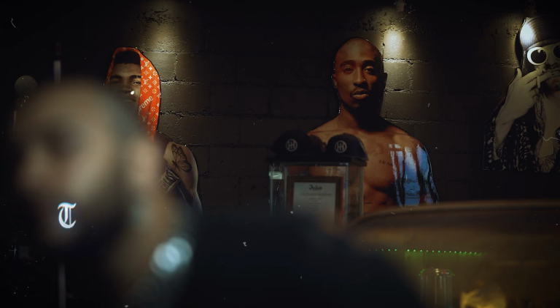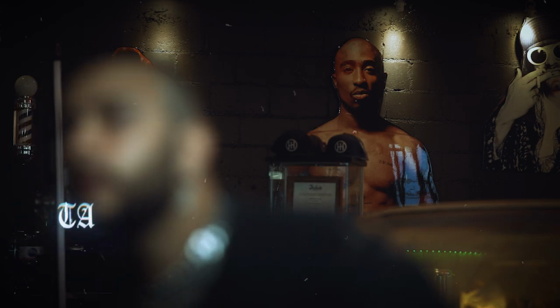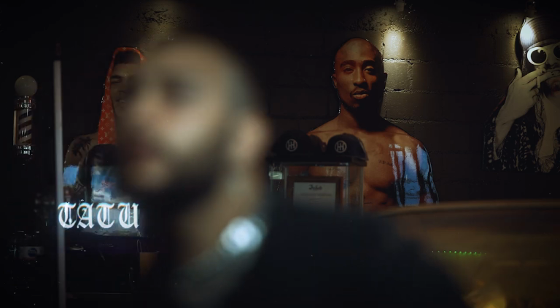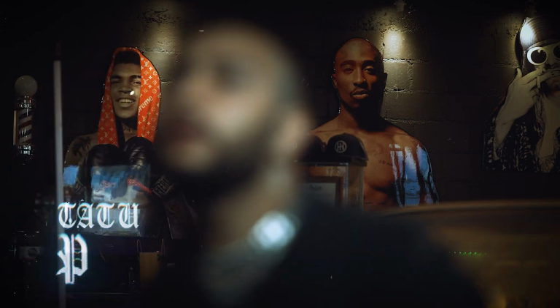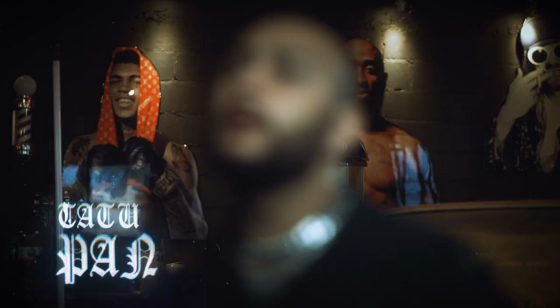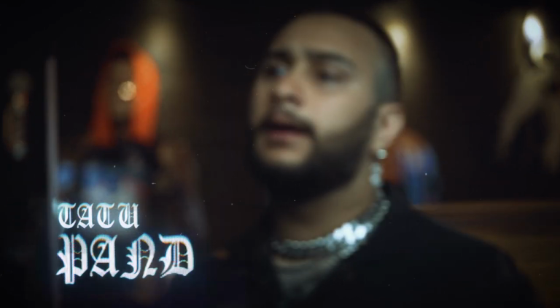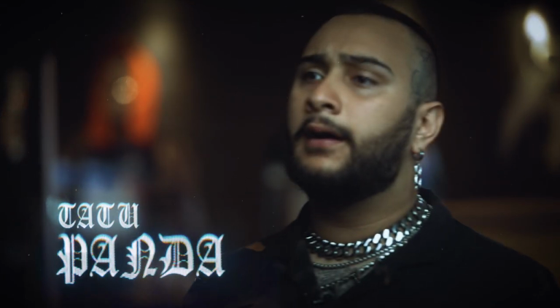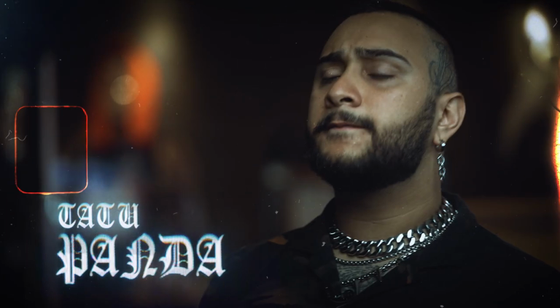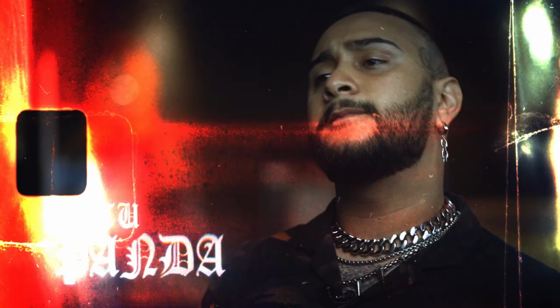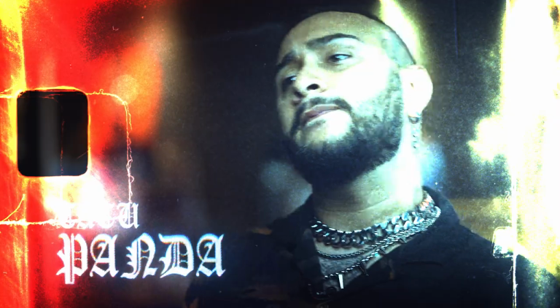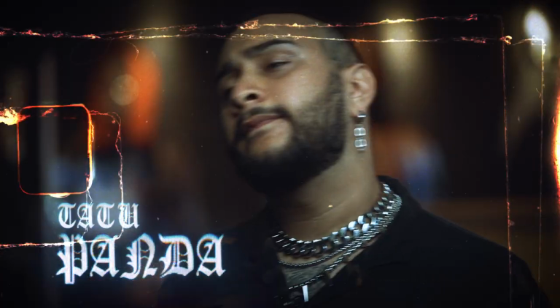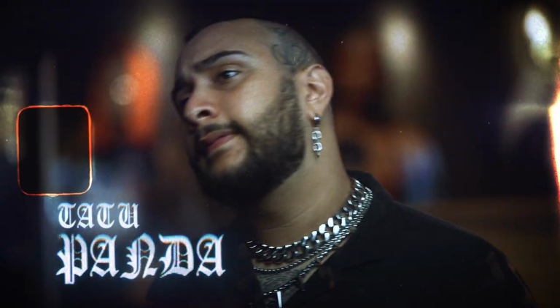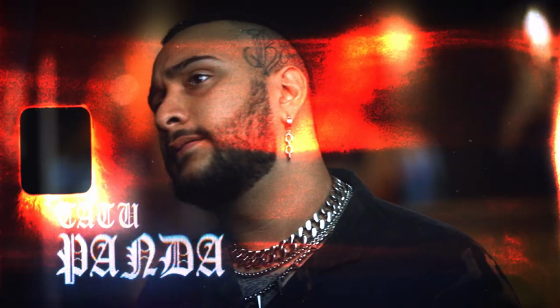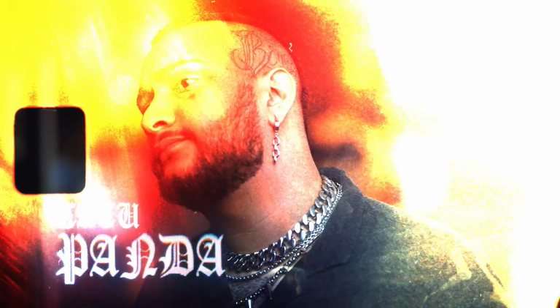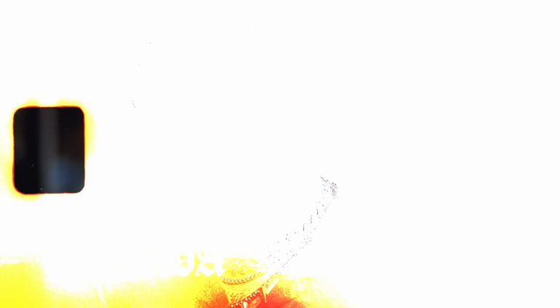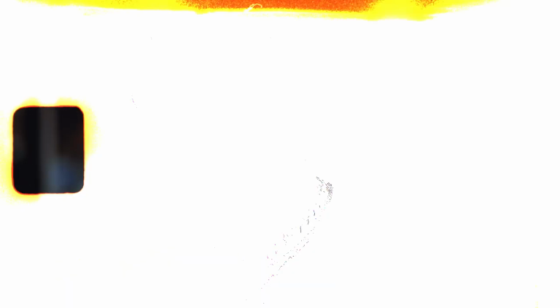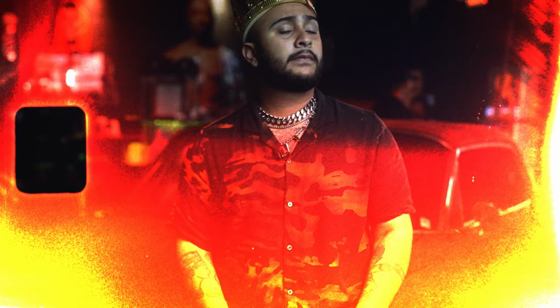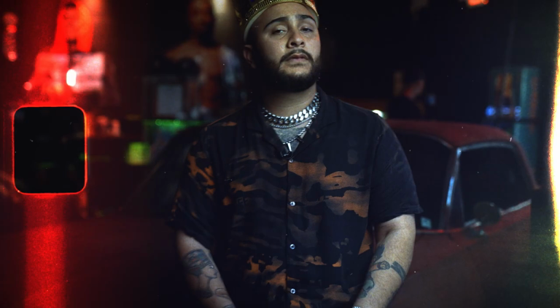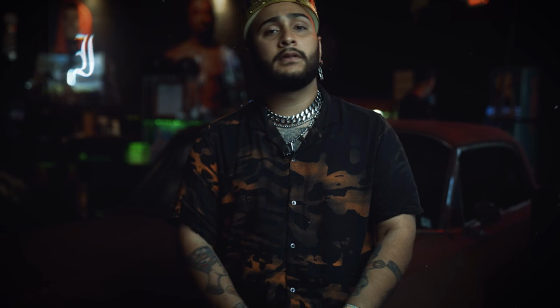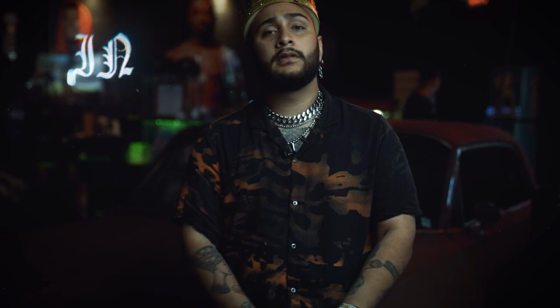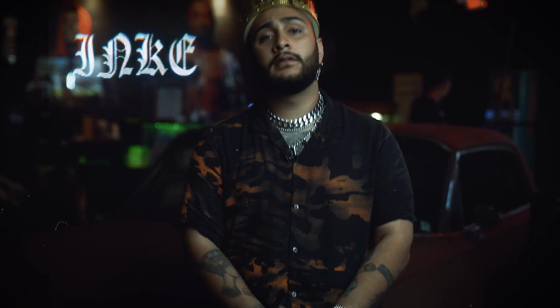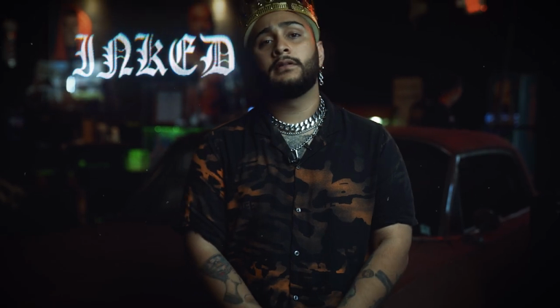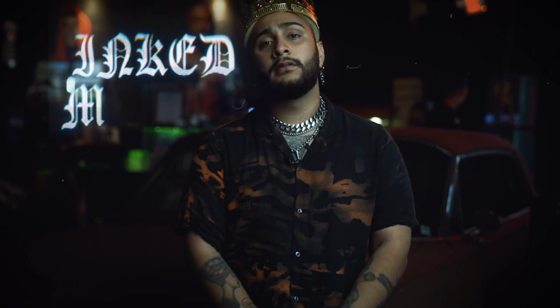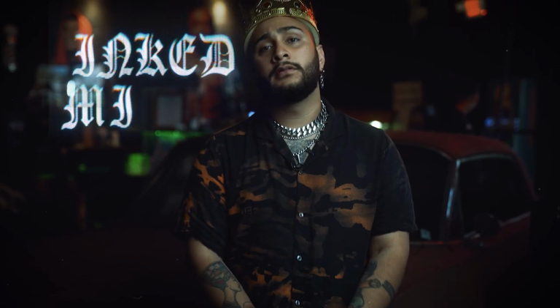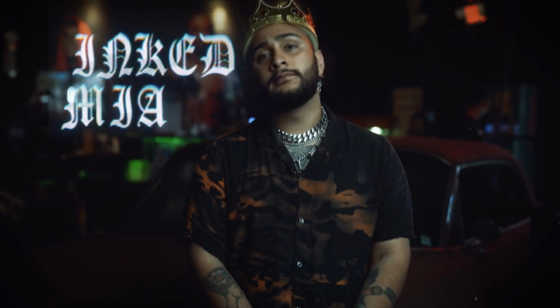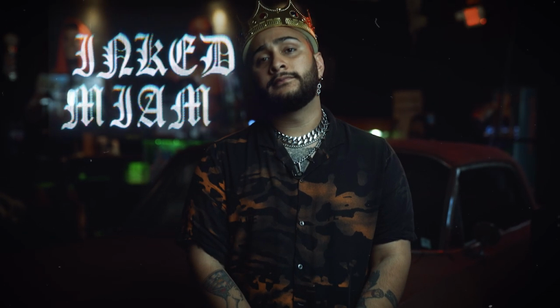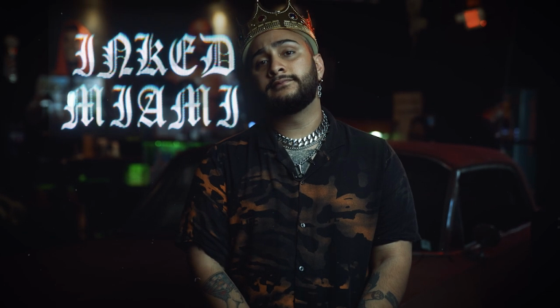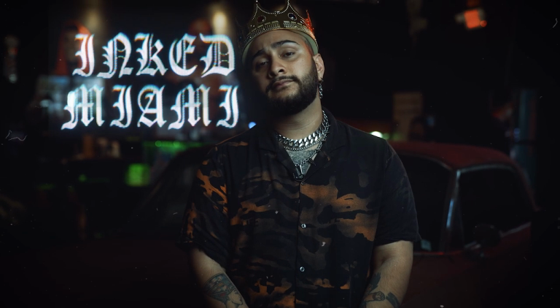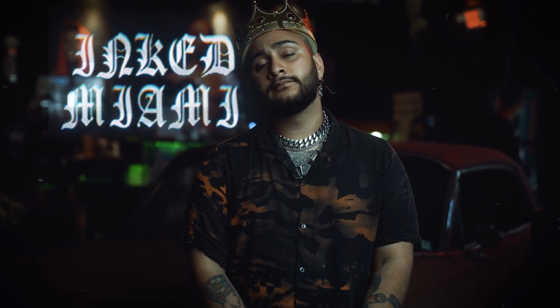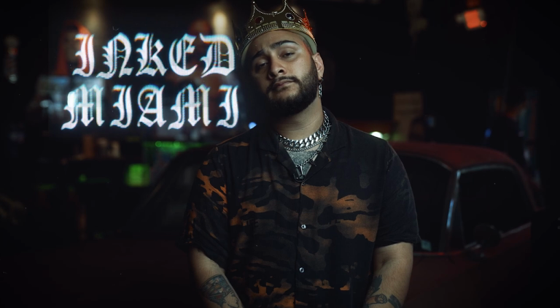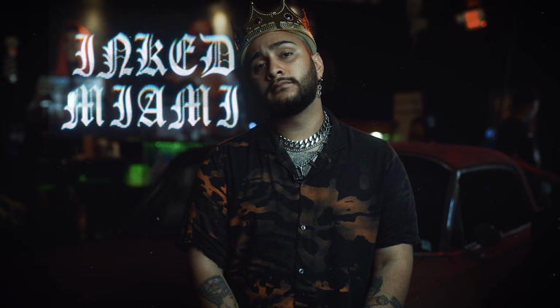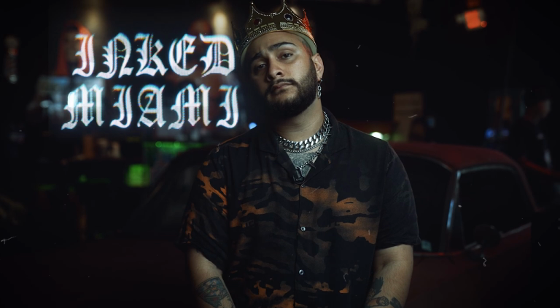My name is Panda, a.k.a. Tattoo Panda, a.k.a. V-tail King, and I'm the owner of Ink Miami.